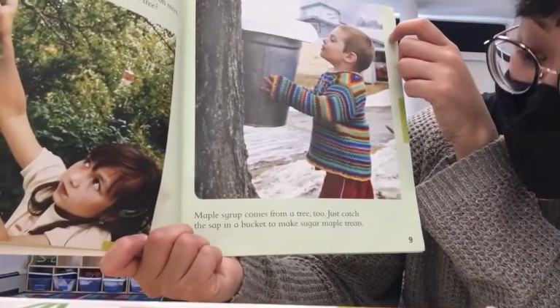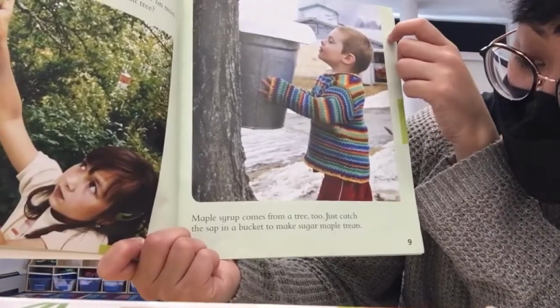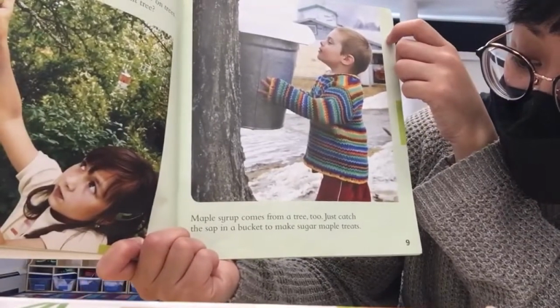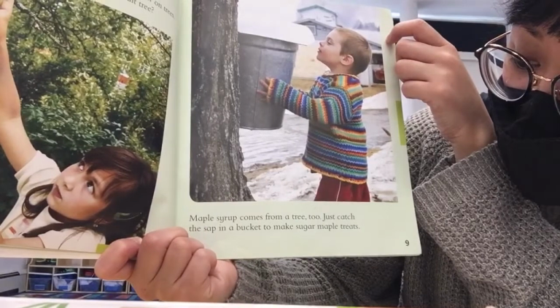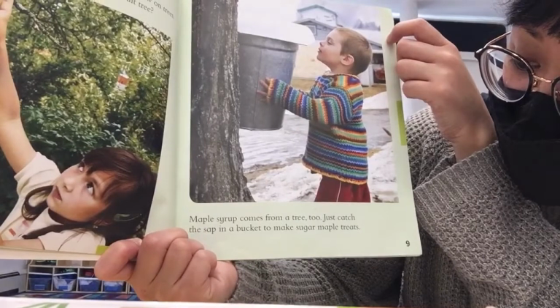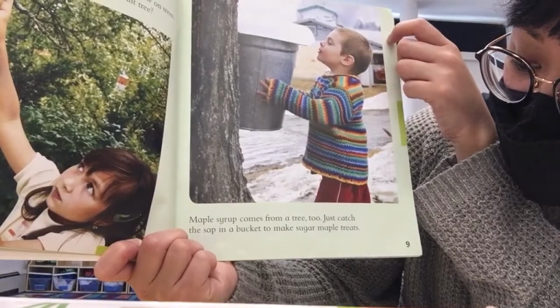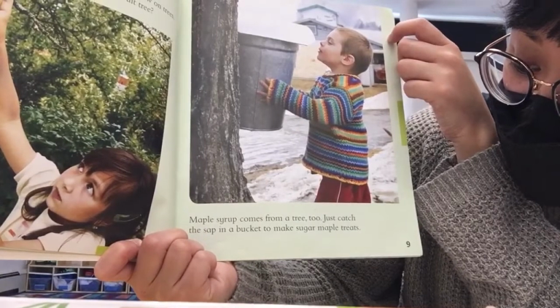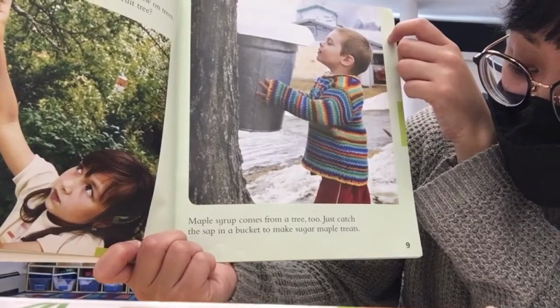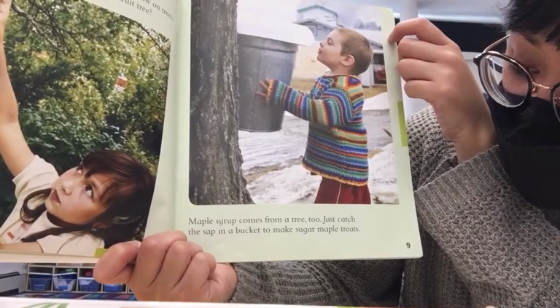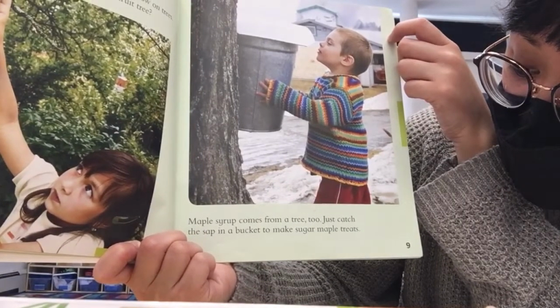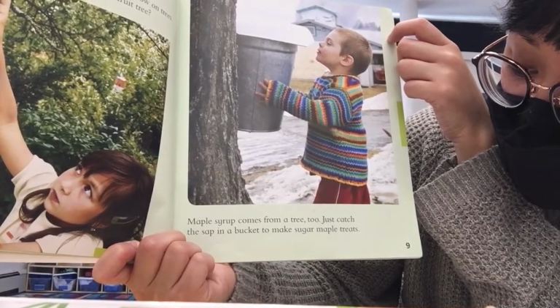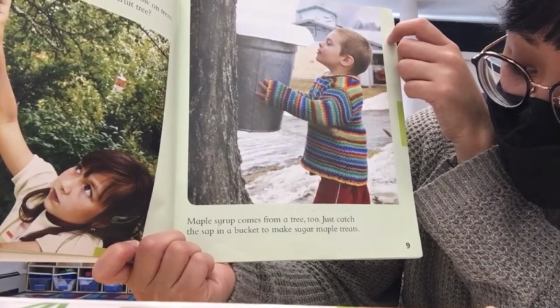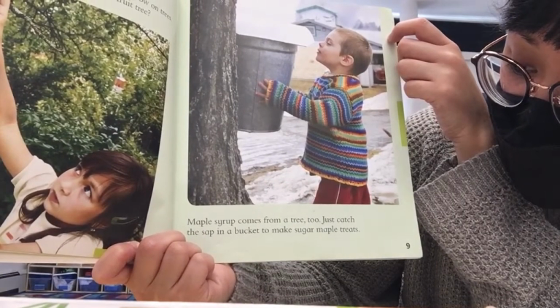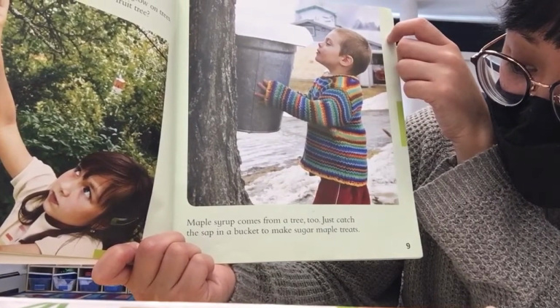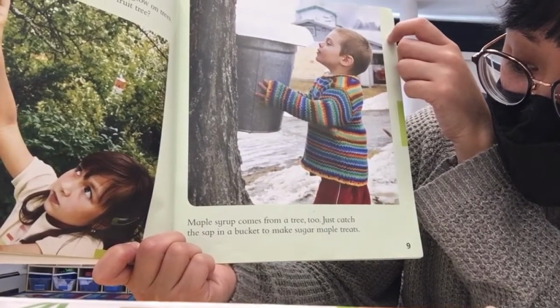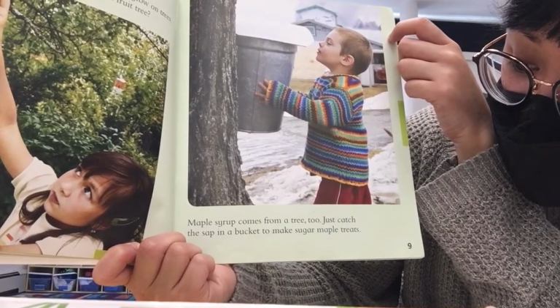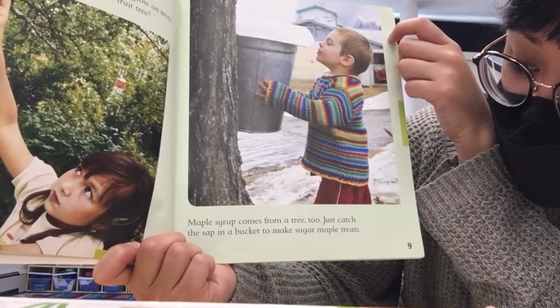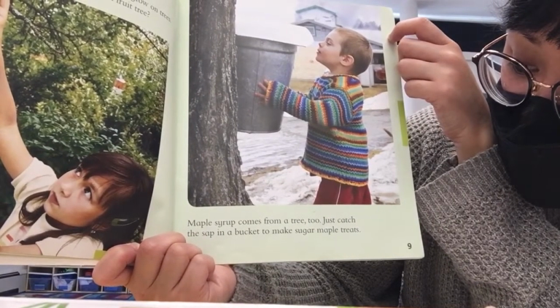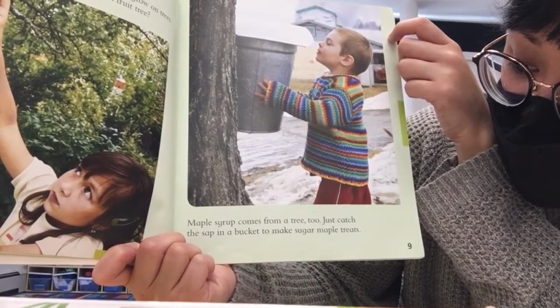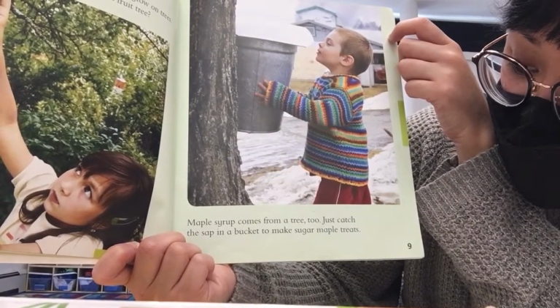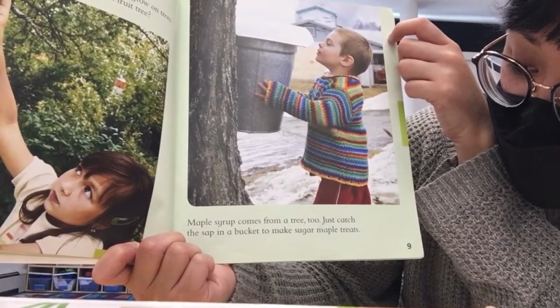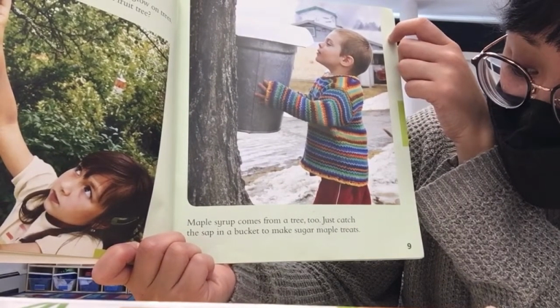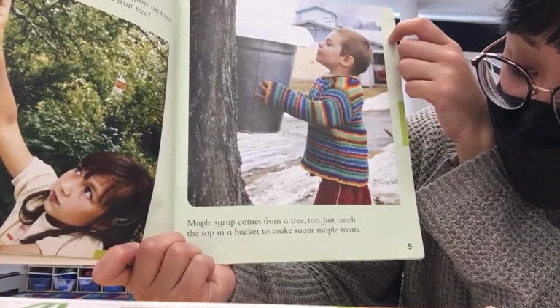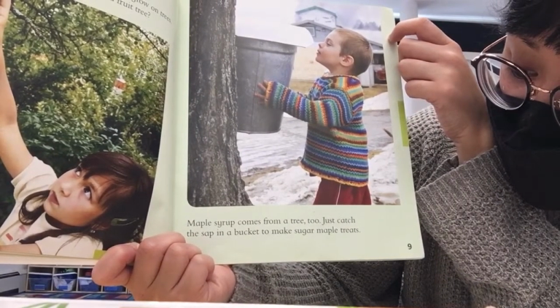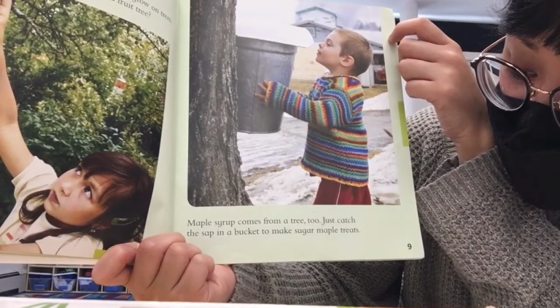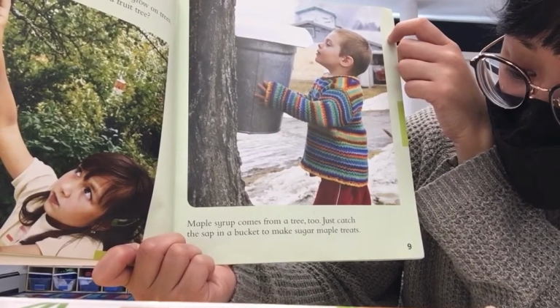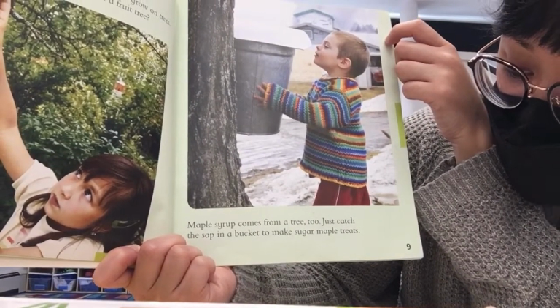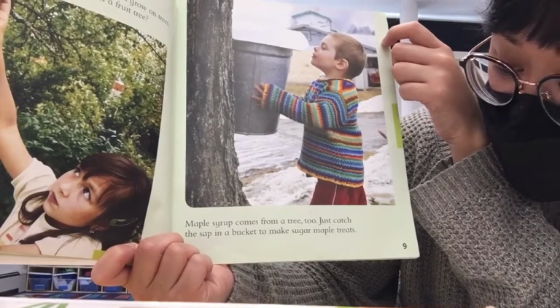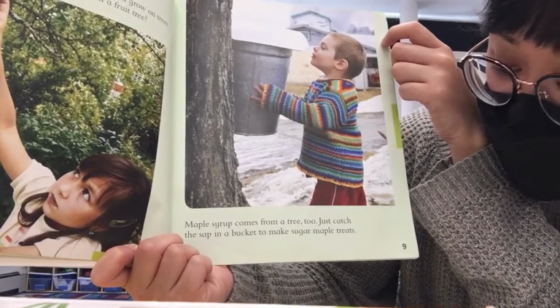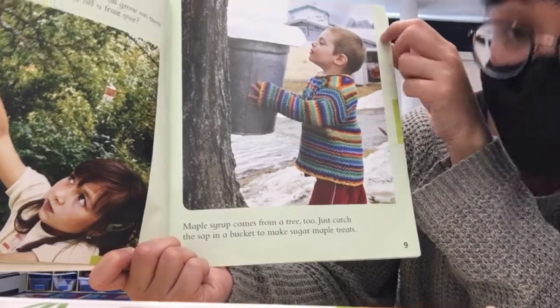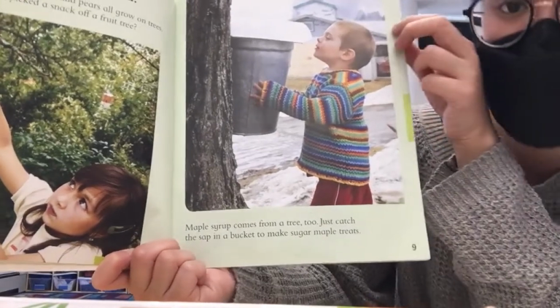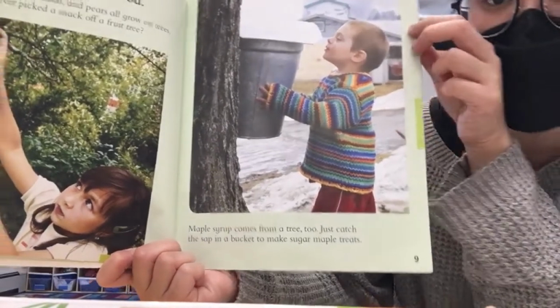Maple syrup comes from a tree too. Just catch the sap in a bucket to make sugar maple treats.